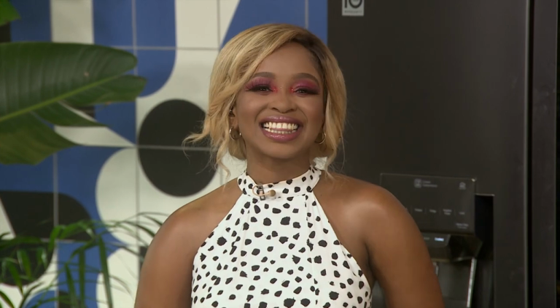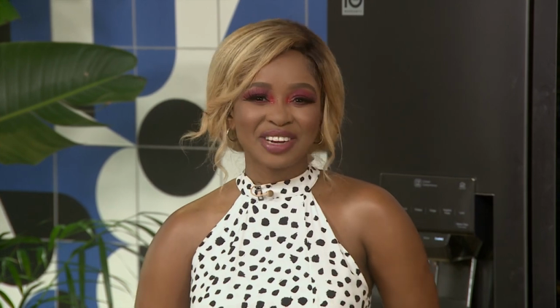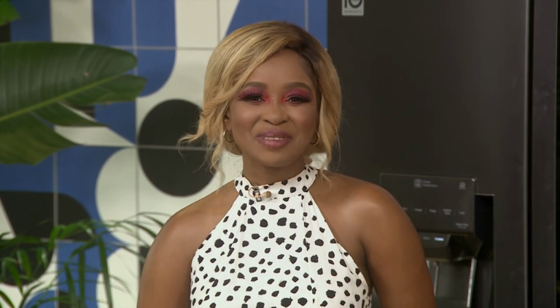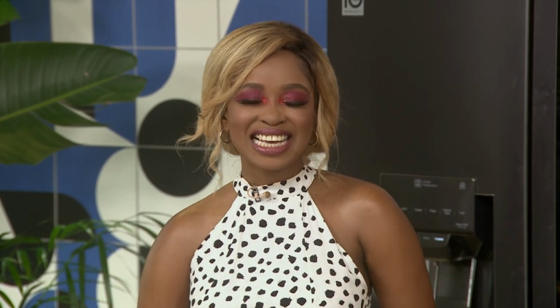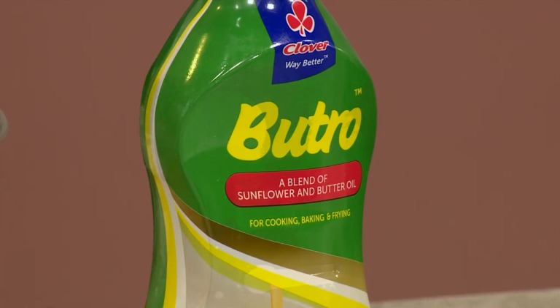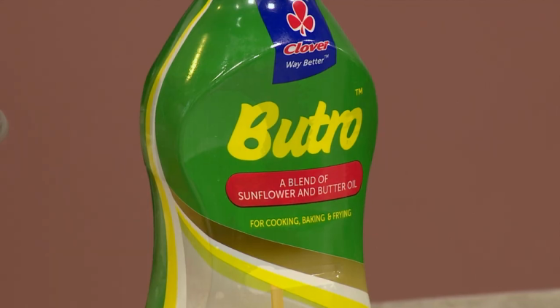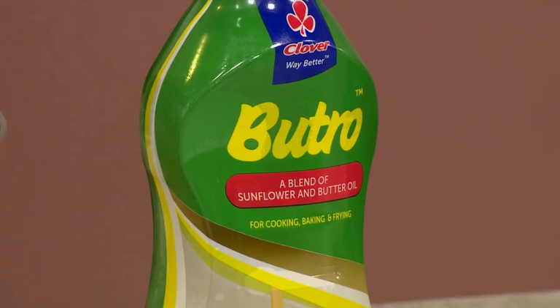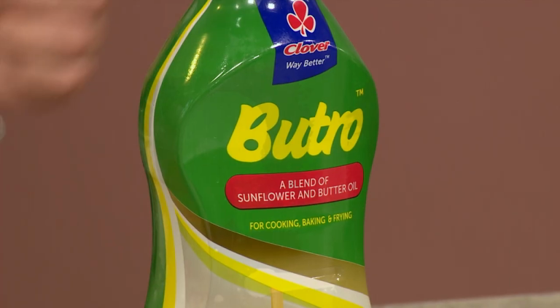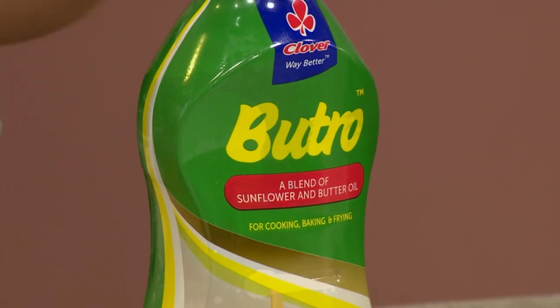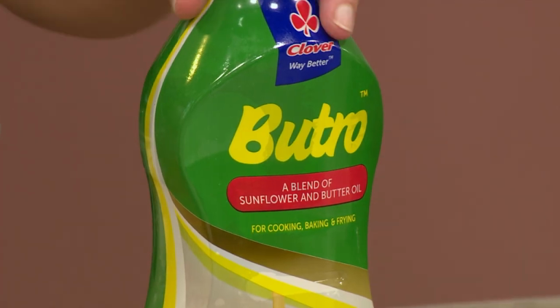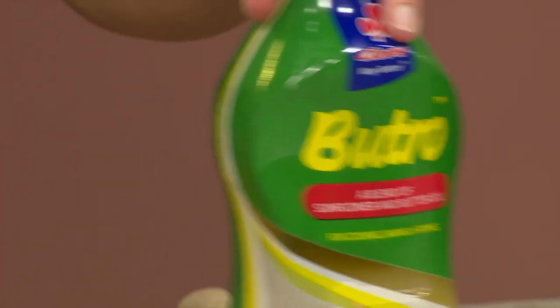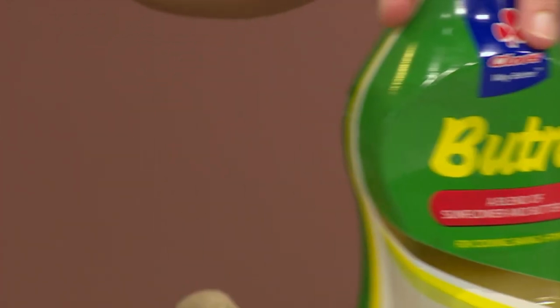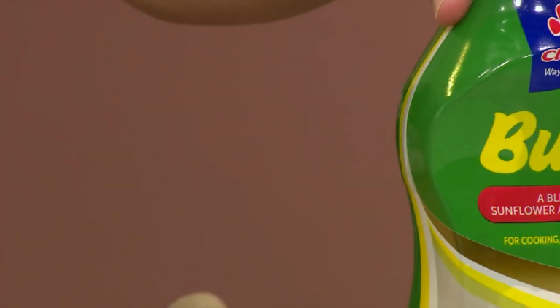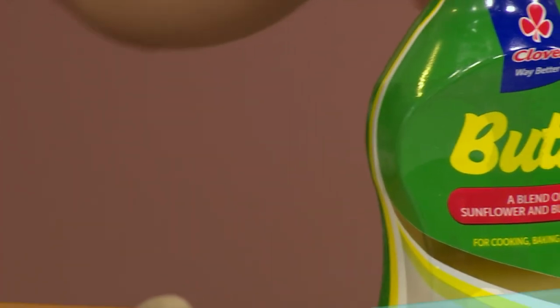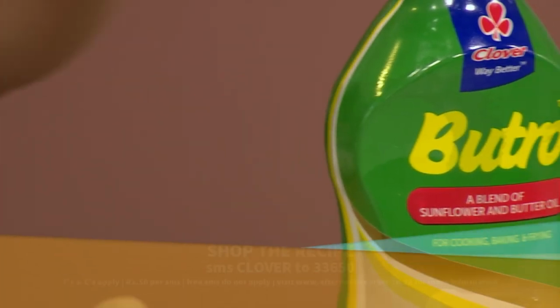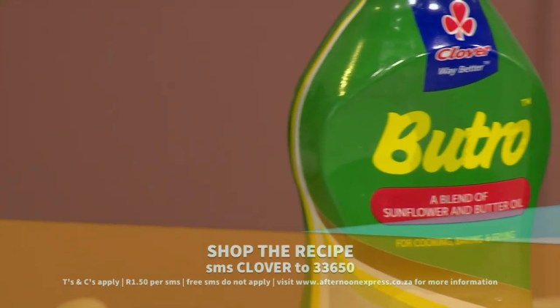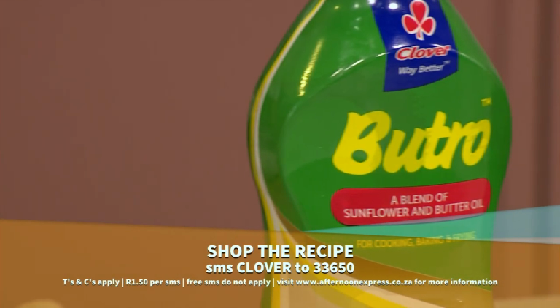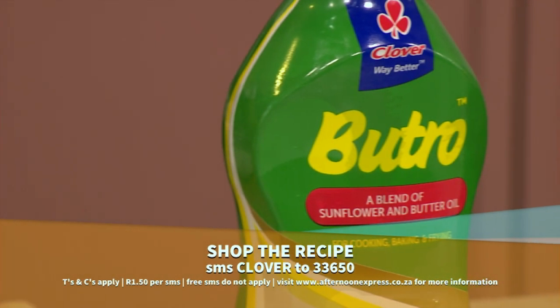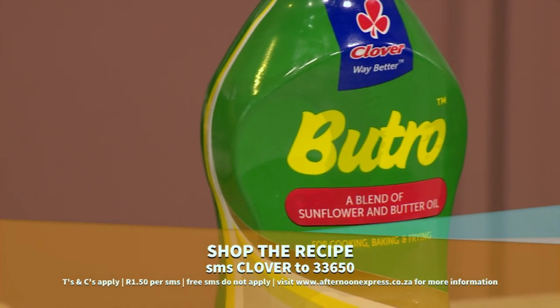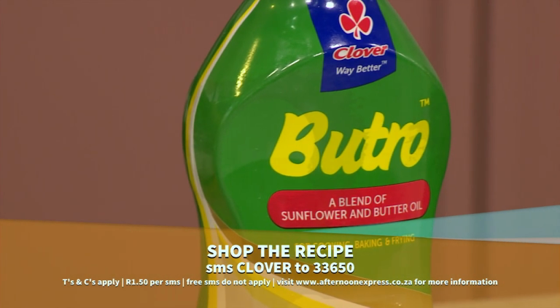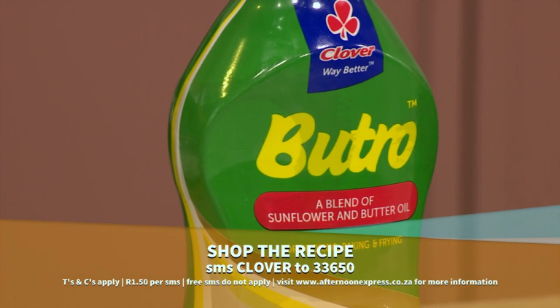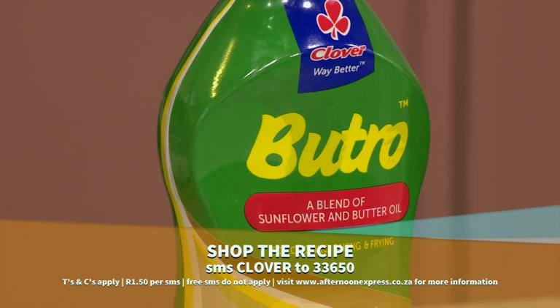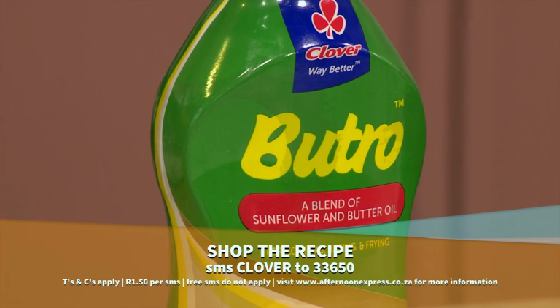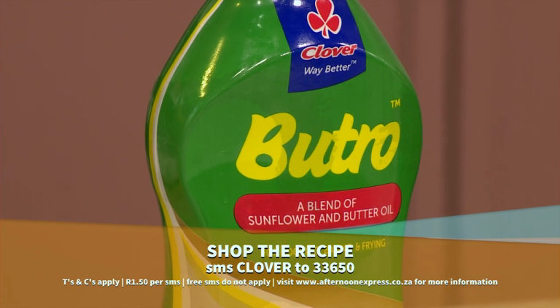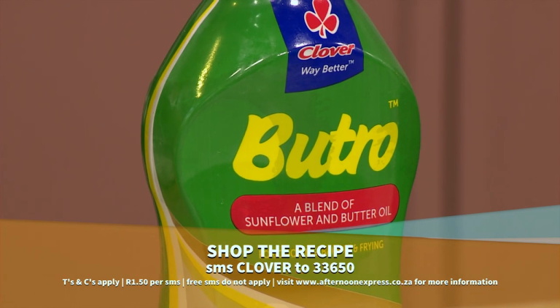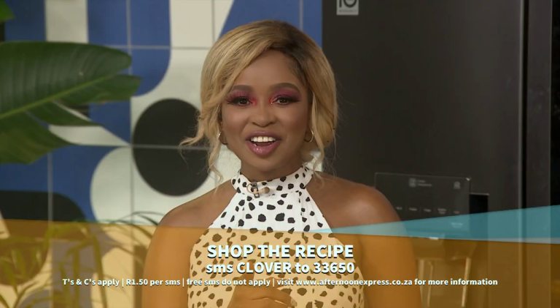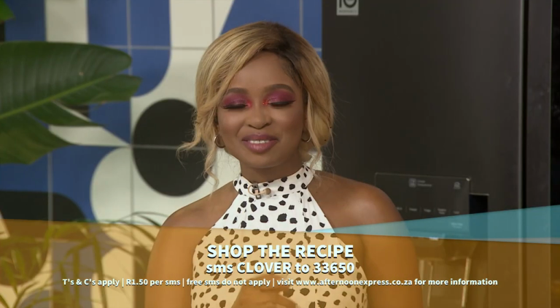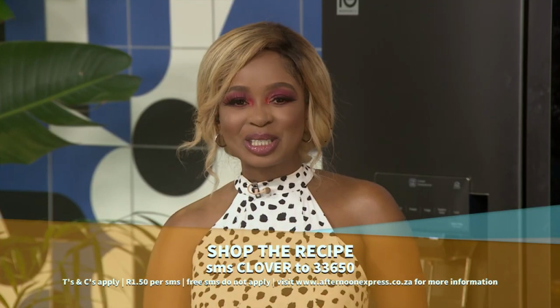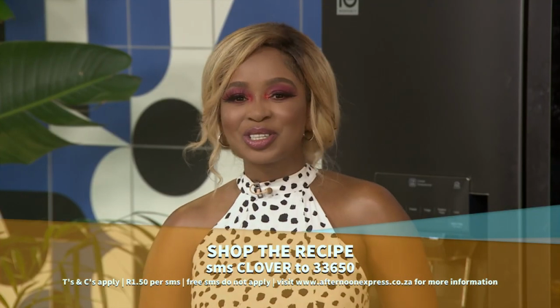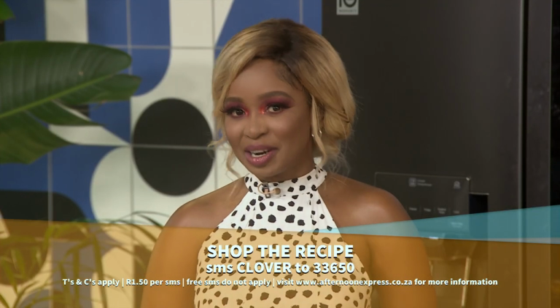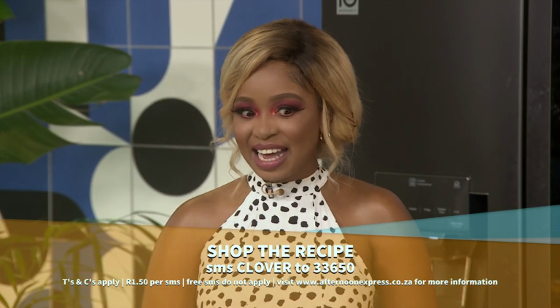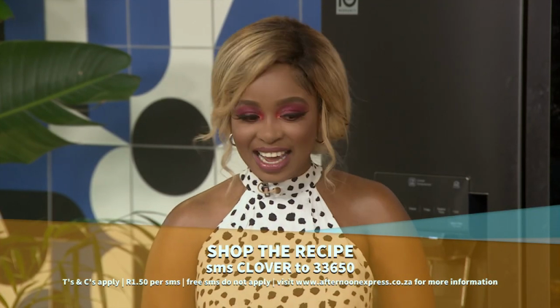To get this recipe, SMS the keyword Clover to 33650. SMSs are charged at R1.50 and free SMSs do not apply.